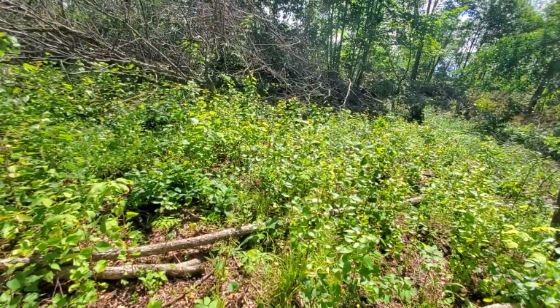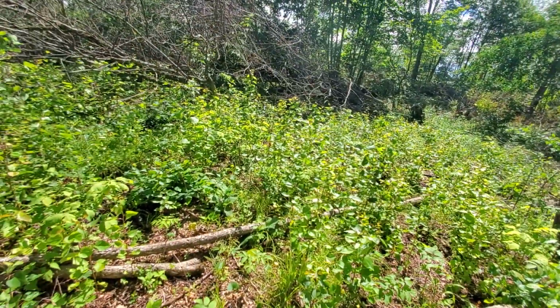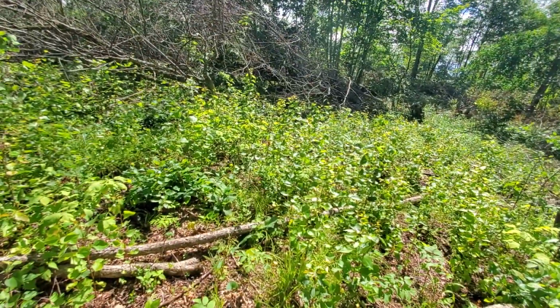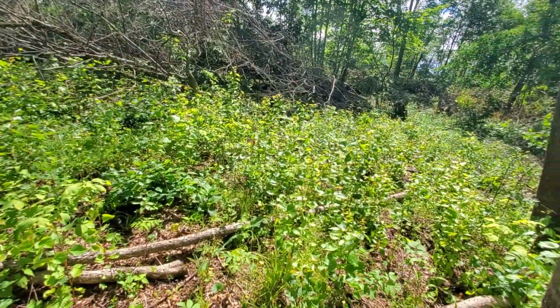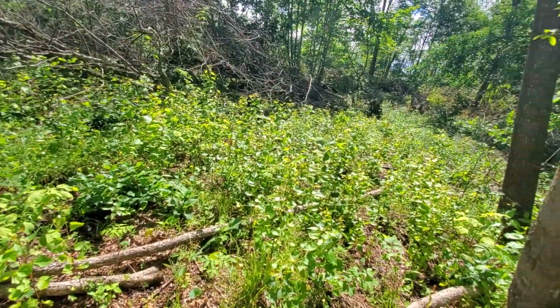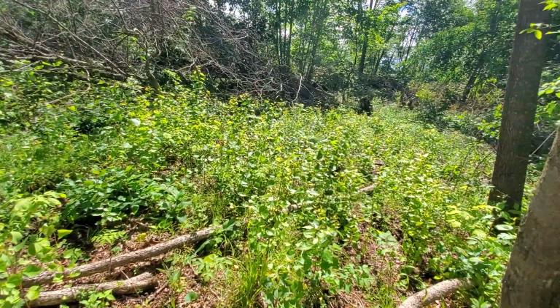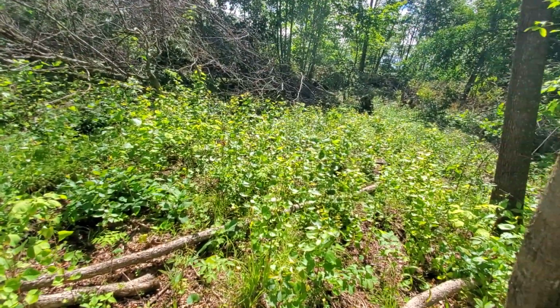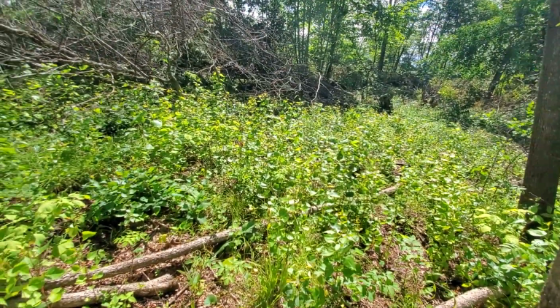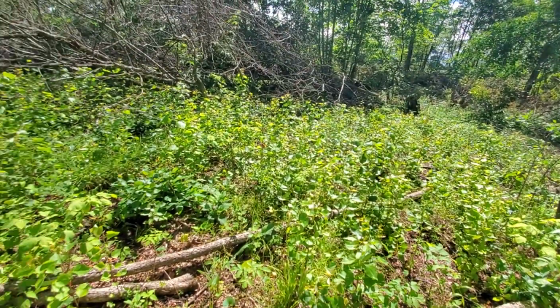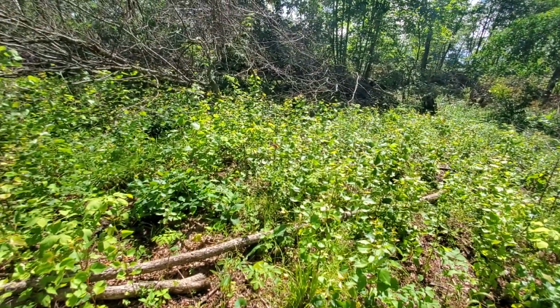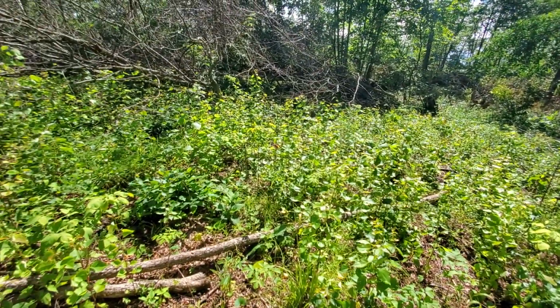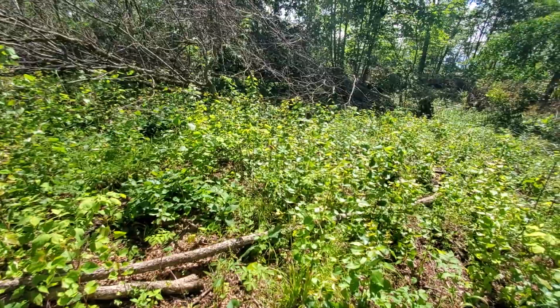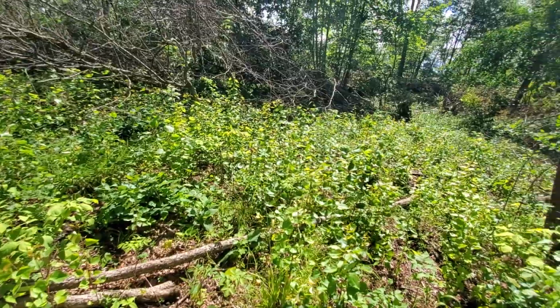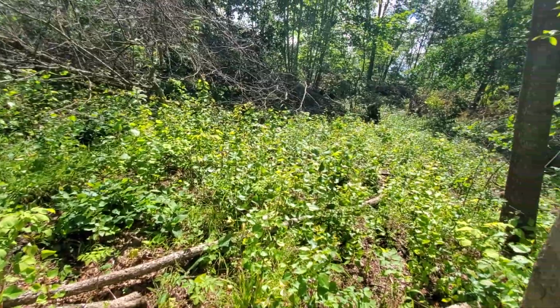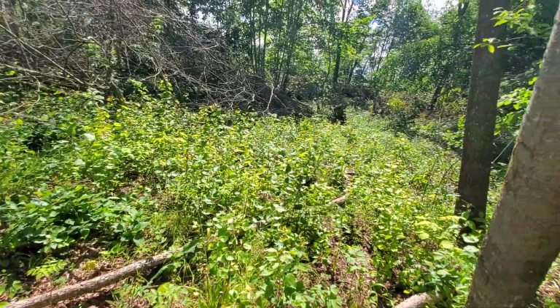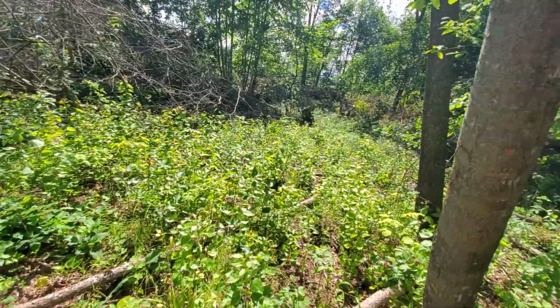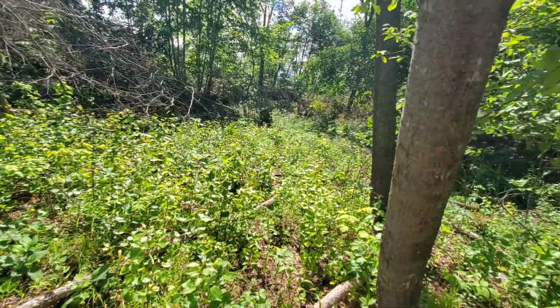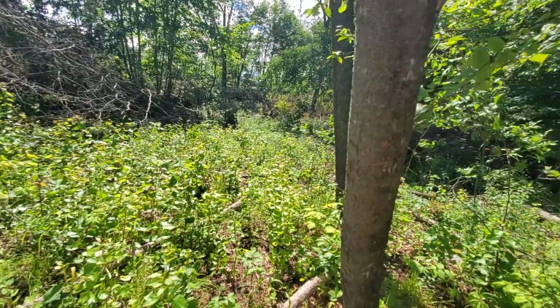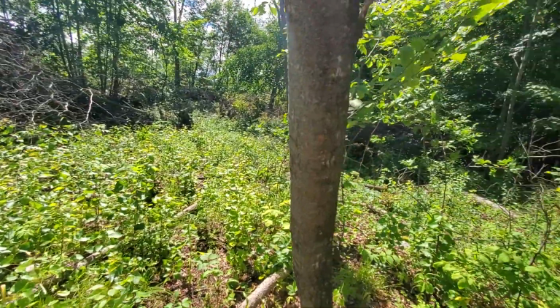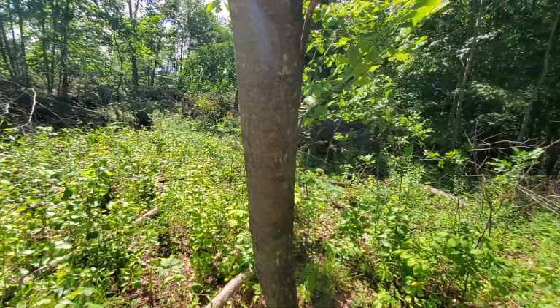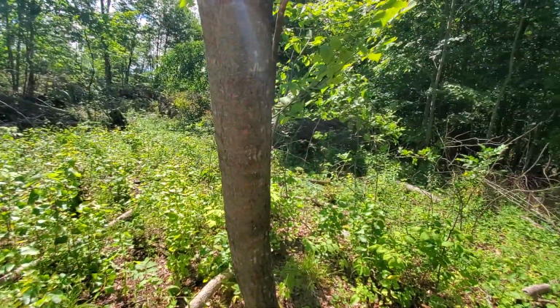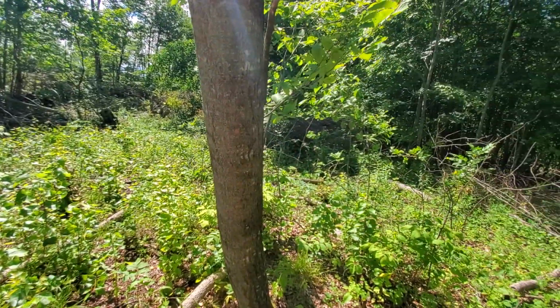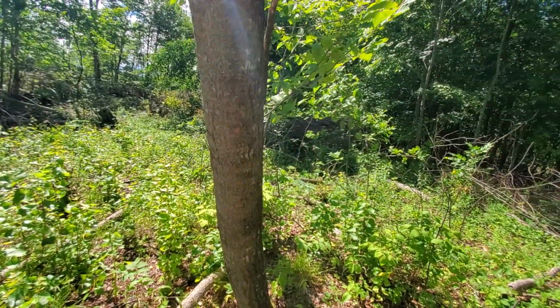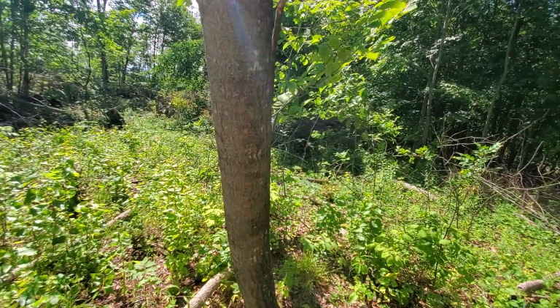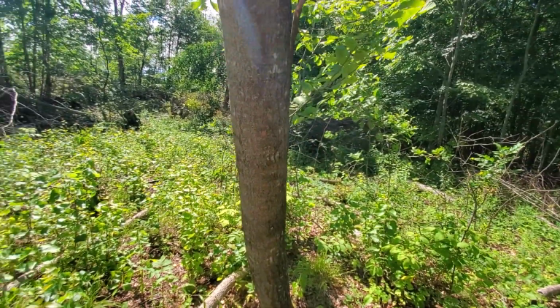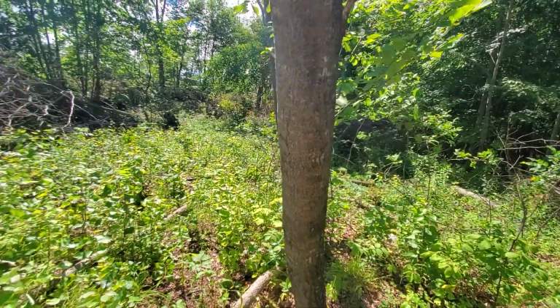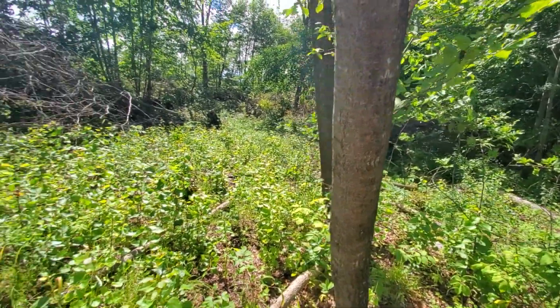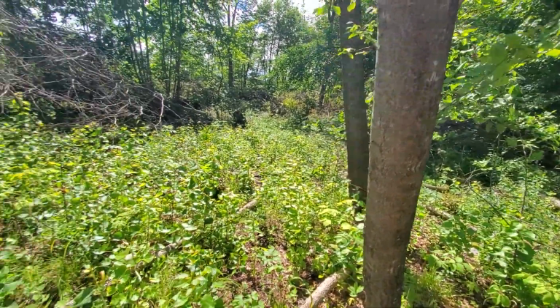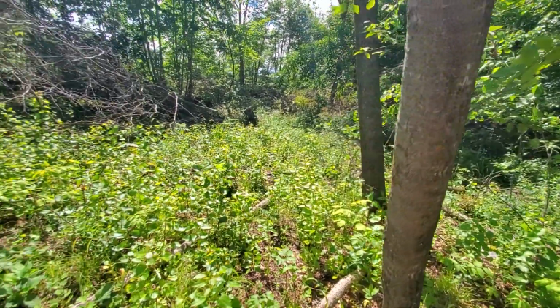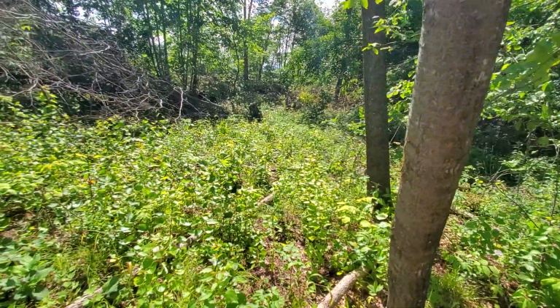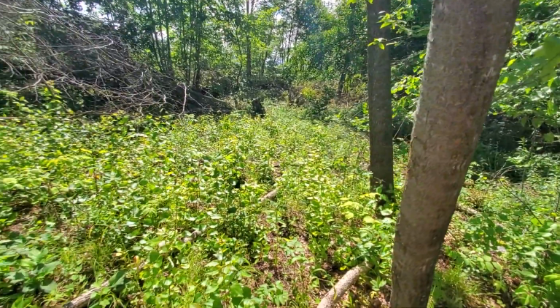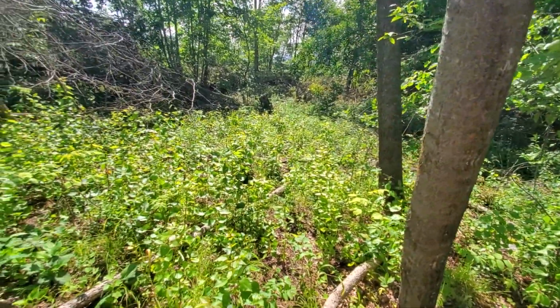I have no idea how it died. The bear got it? Yeah, we have a bear in the area this year.